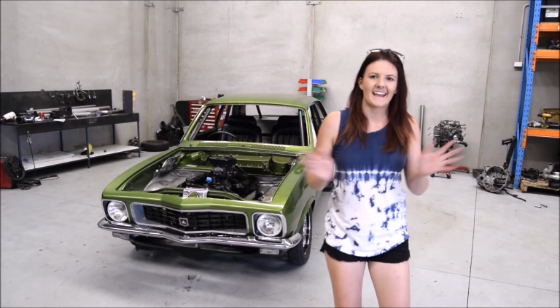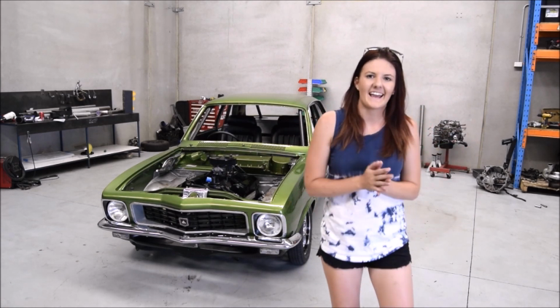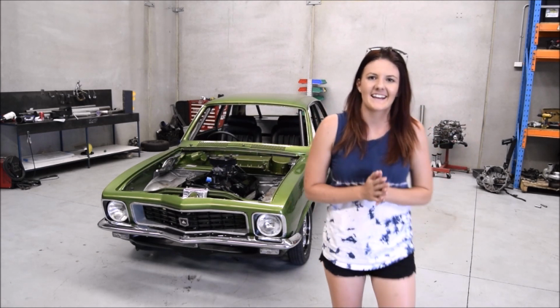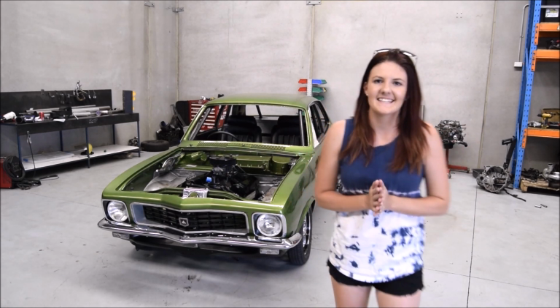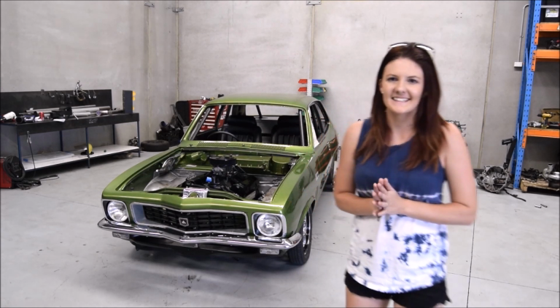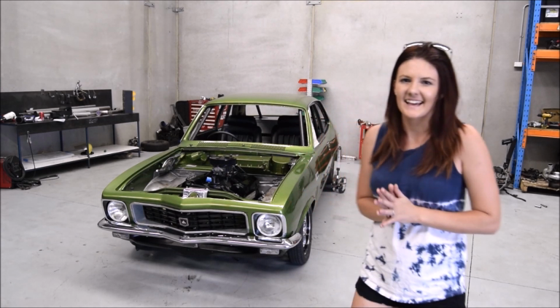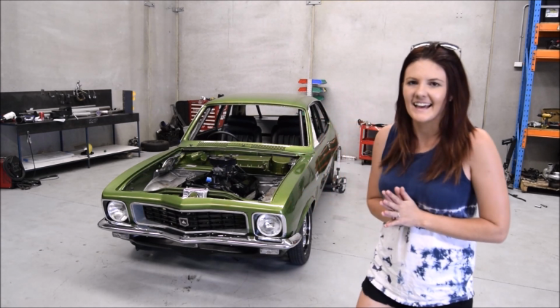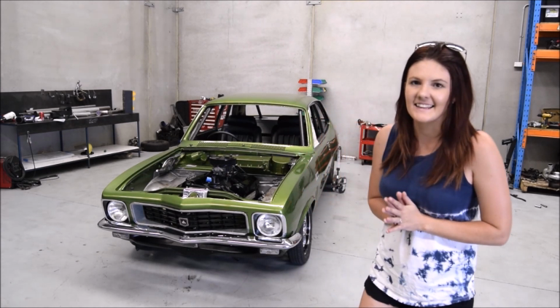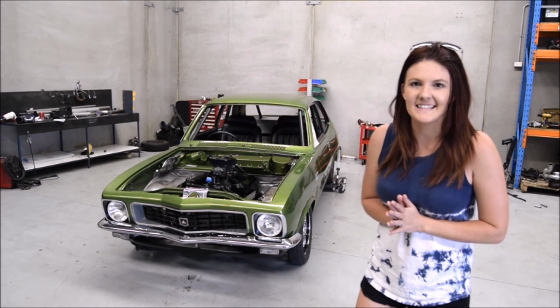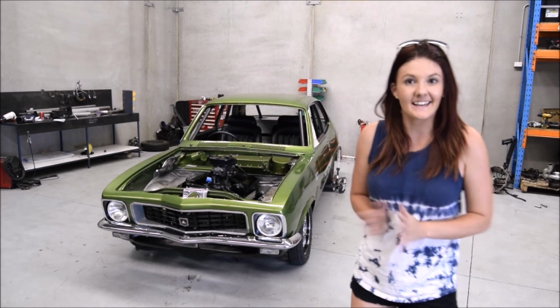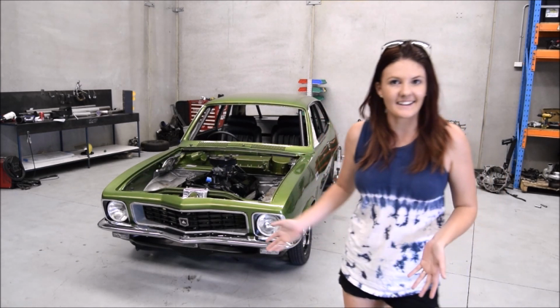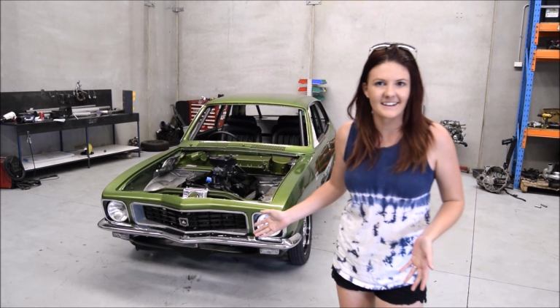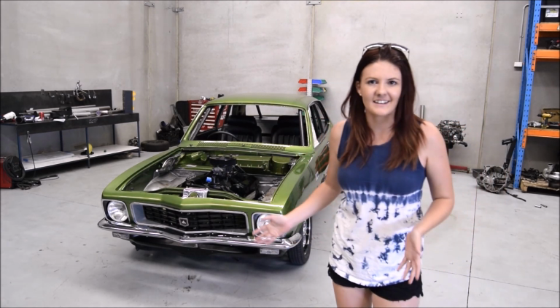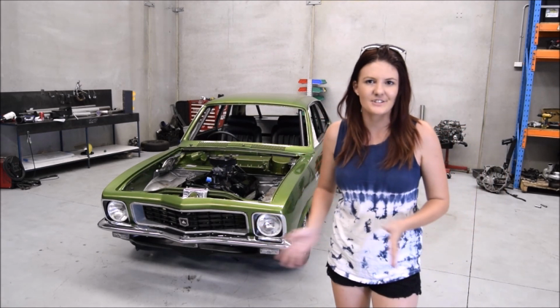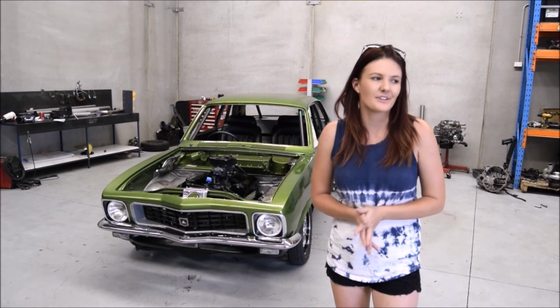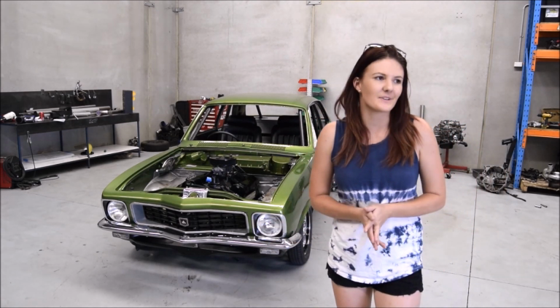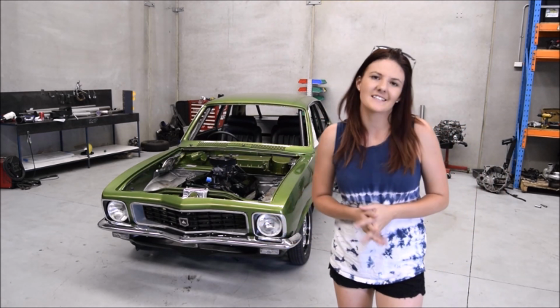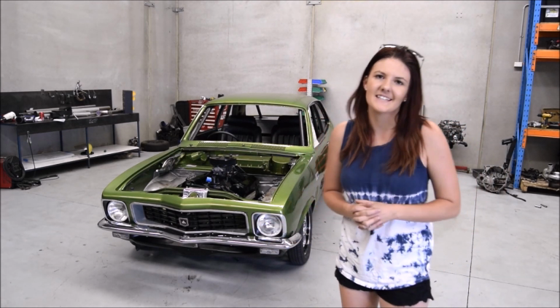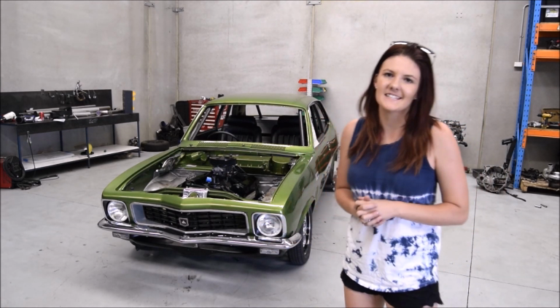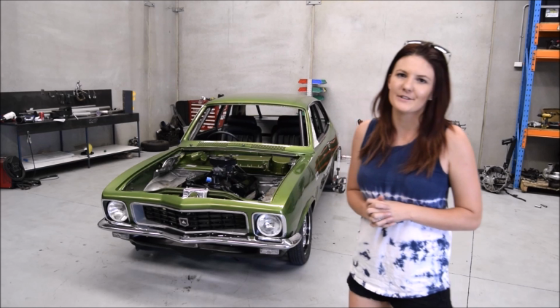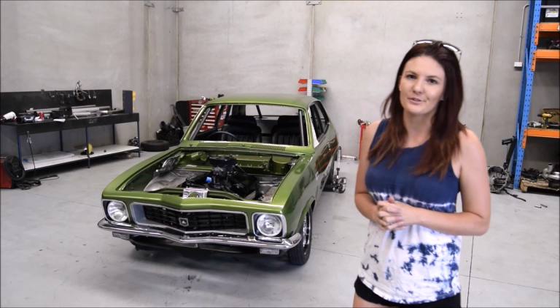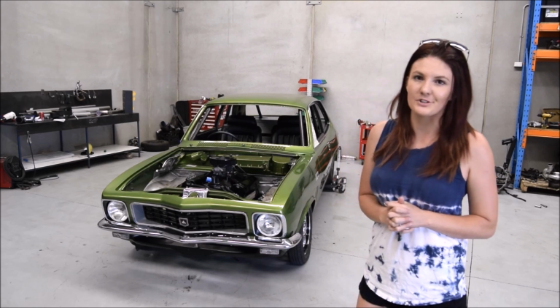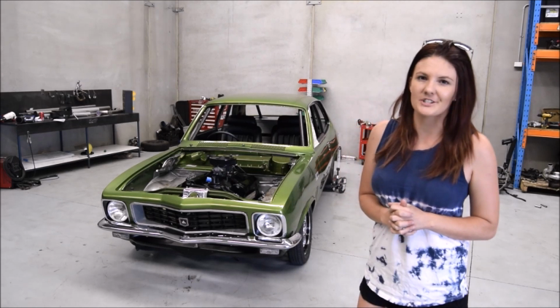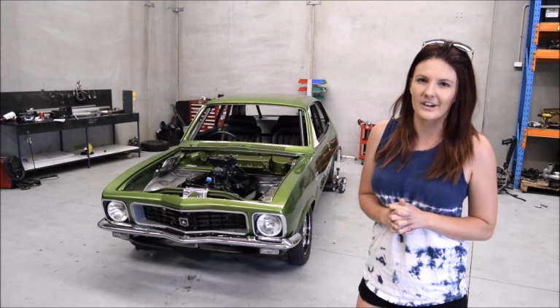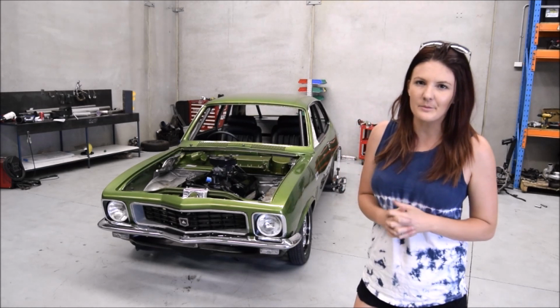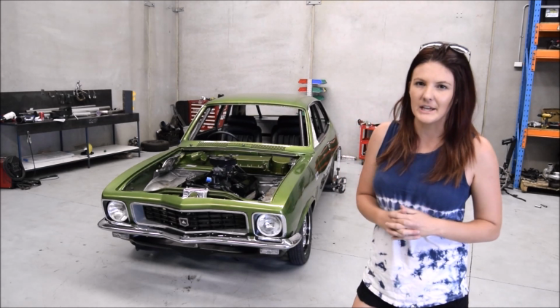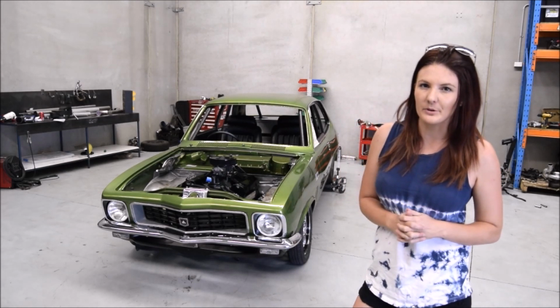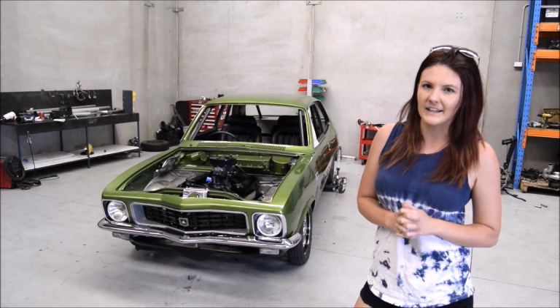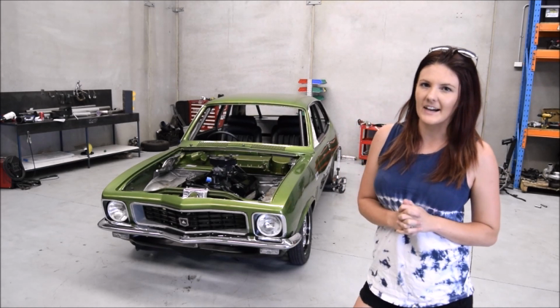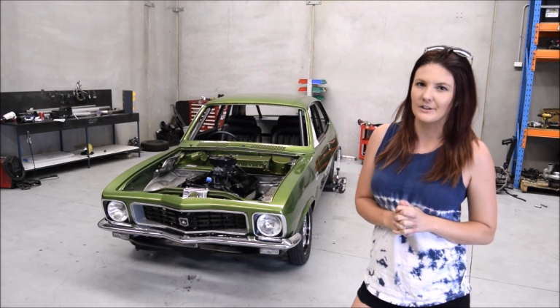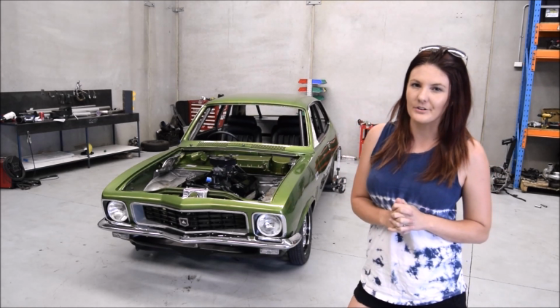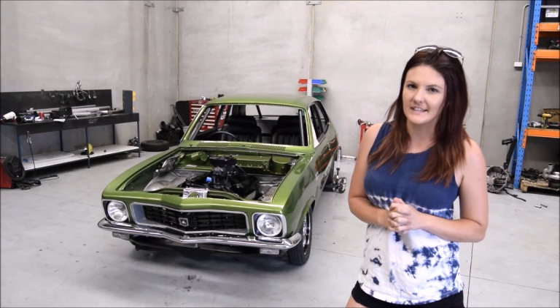Hey guys, another day, another car. This one is the 1972 LJ Torana being built by the guys at OC.